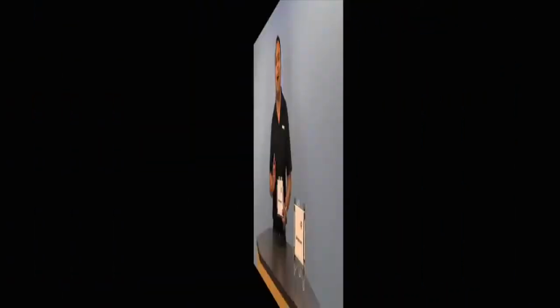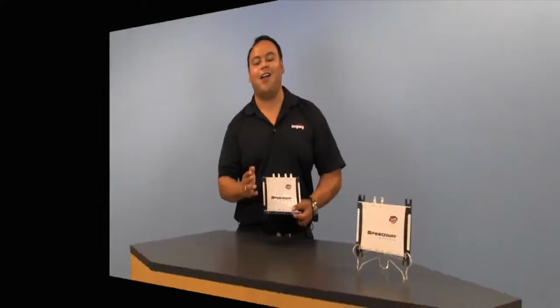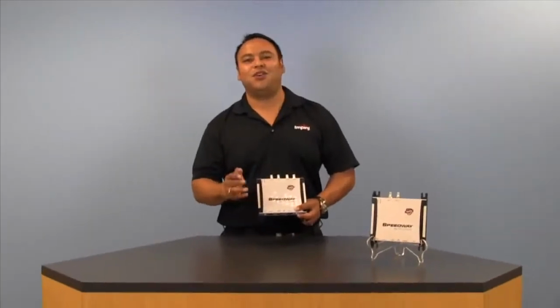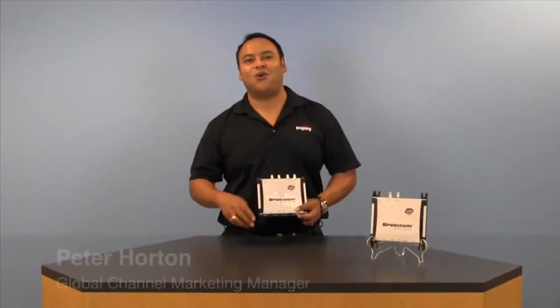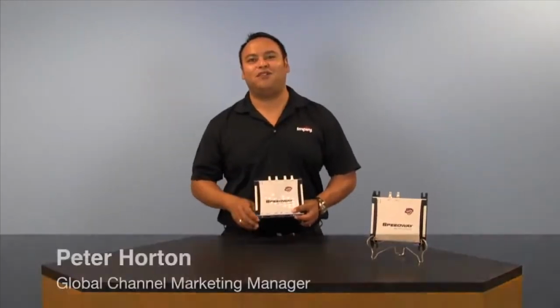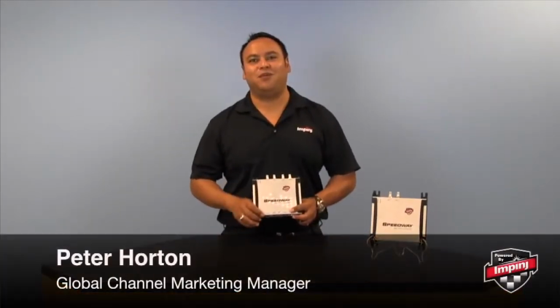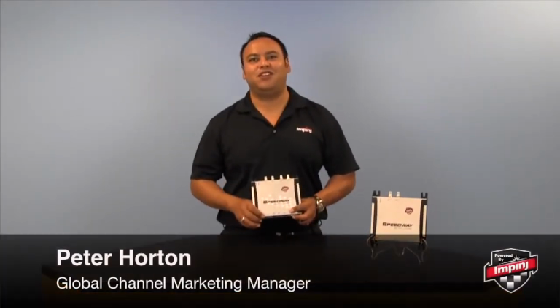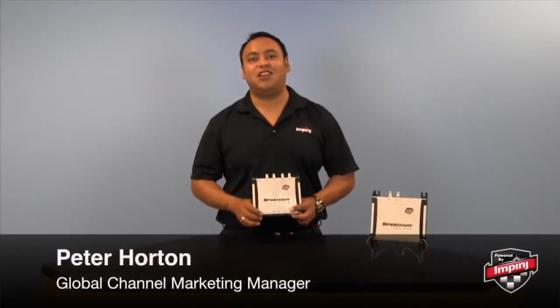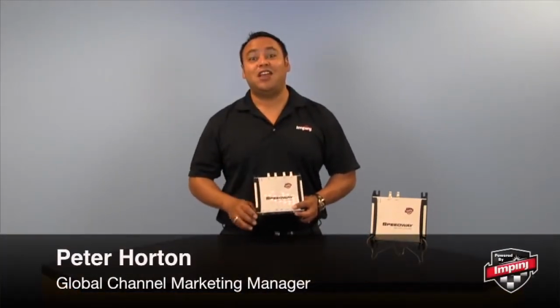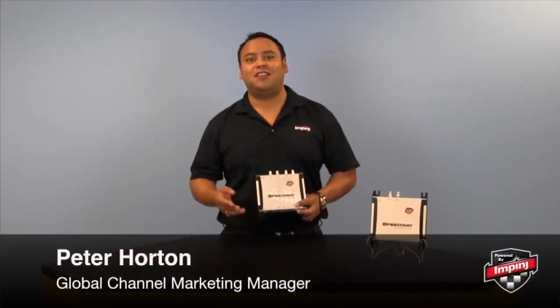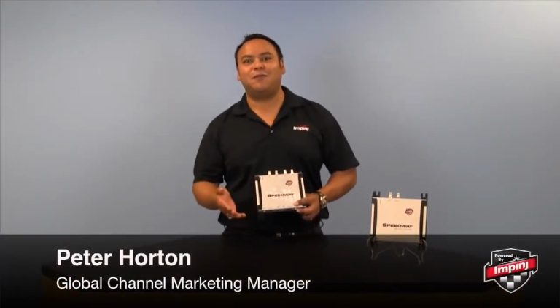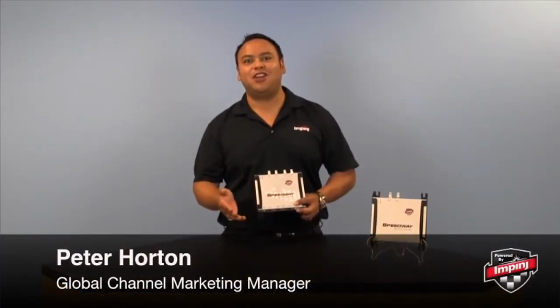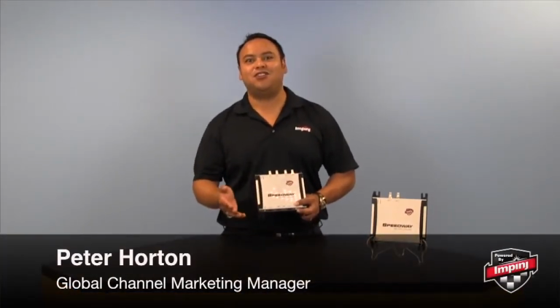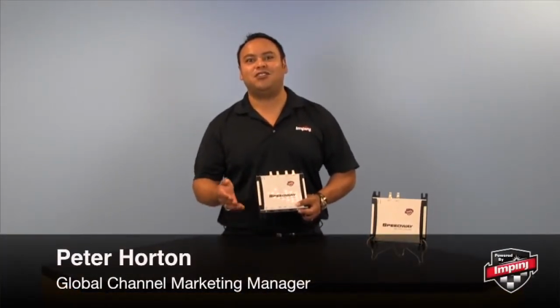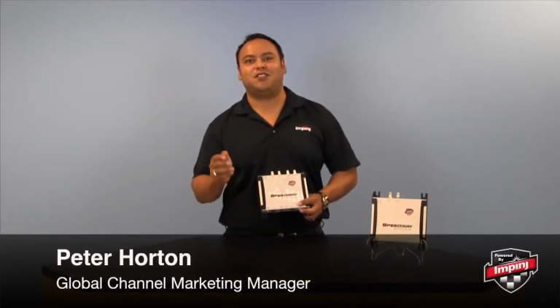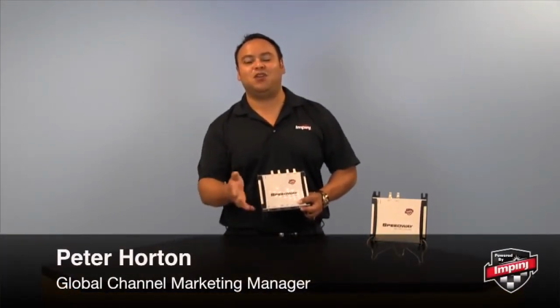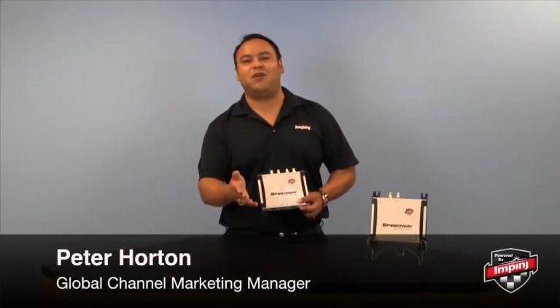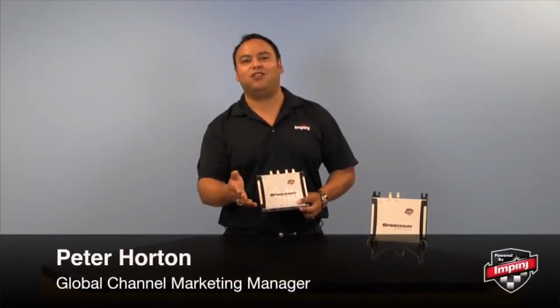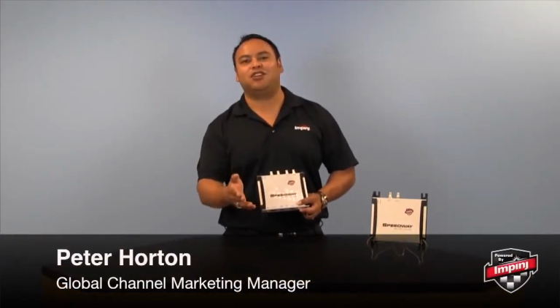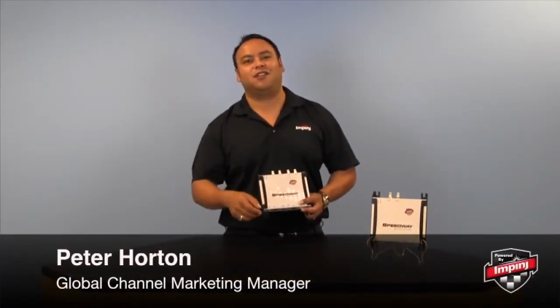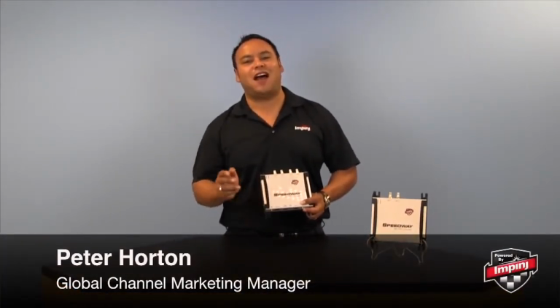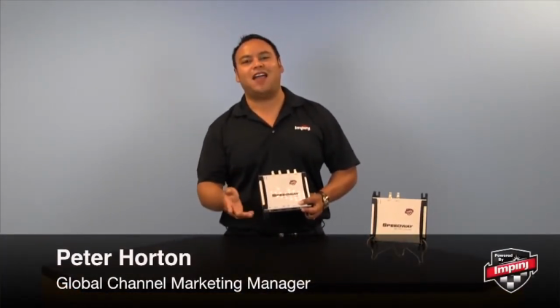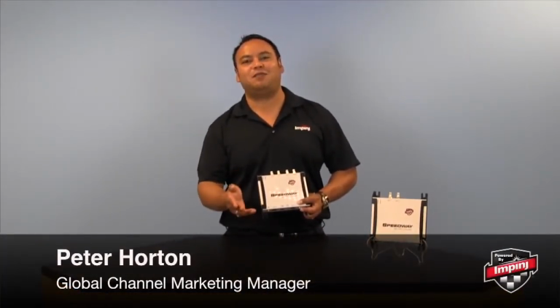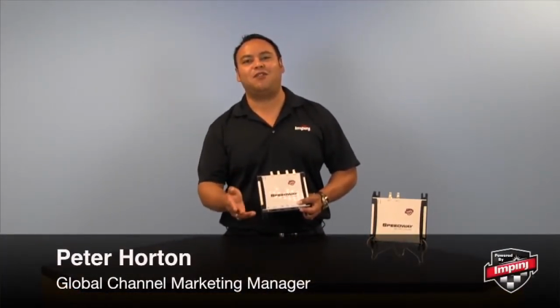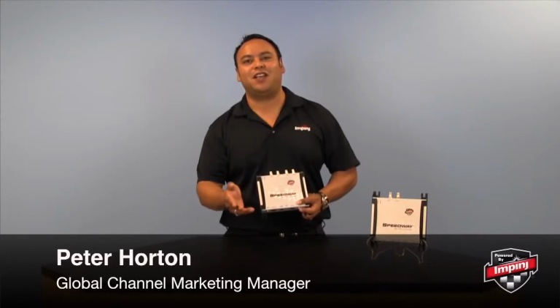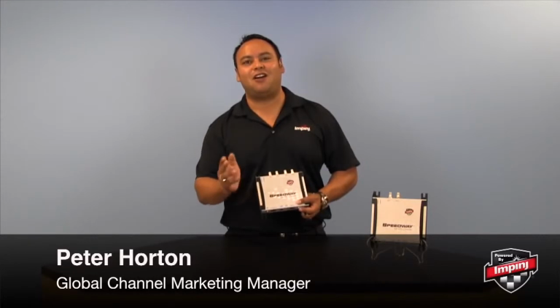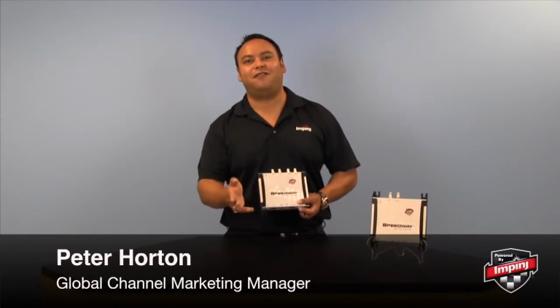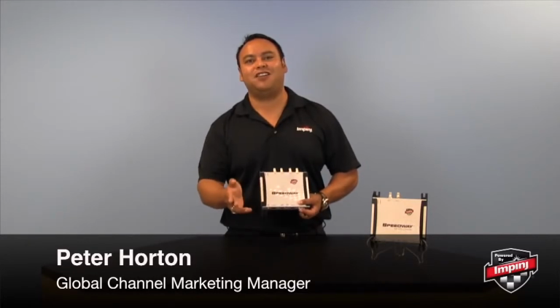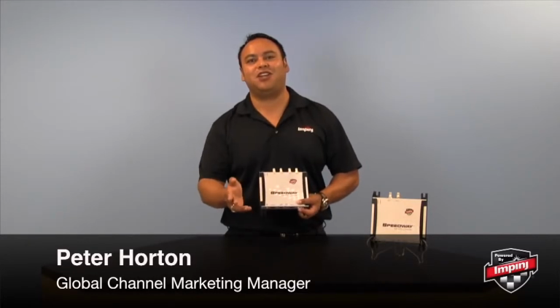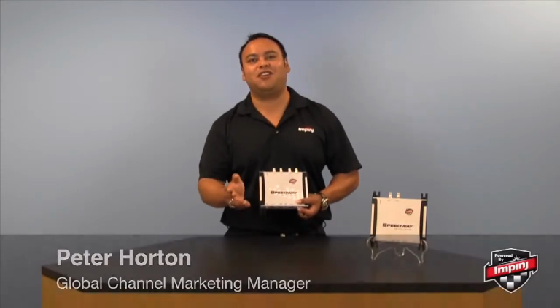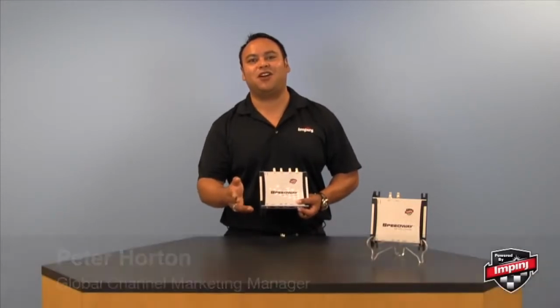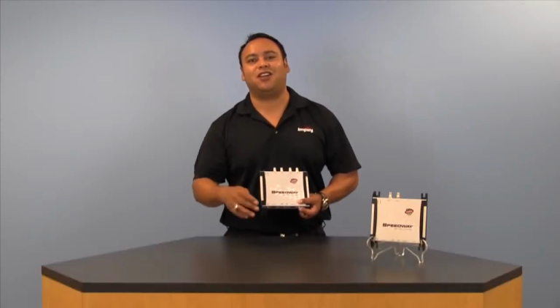Hi, I'm Peter Horton from Impinj, and today I'm going to introduce you to the Speedway Revolution, the highest performing RFID reader on the market.